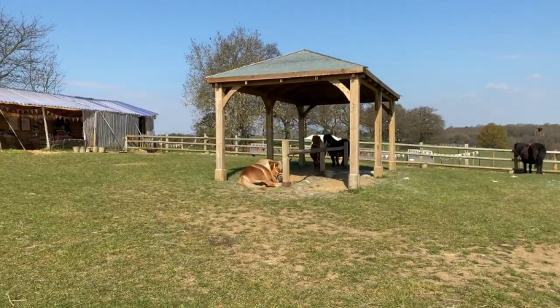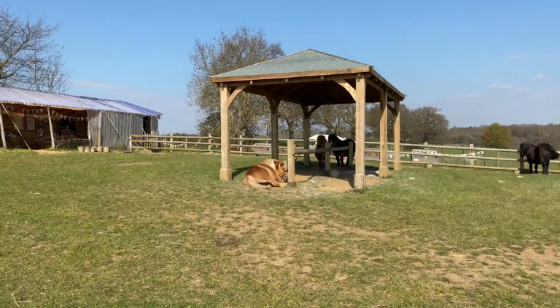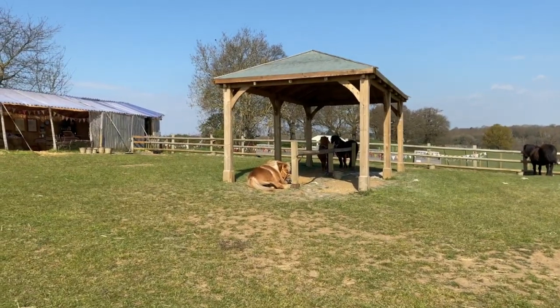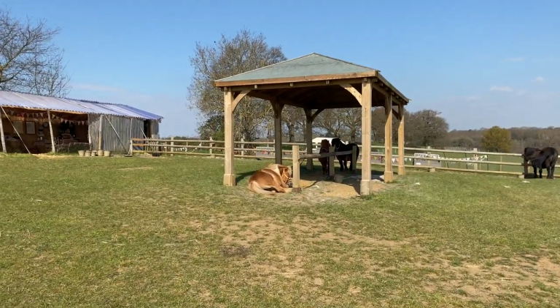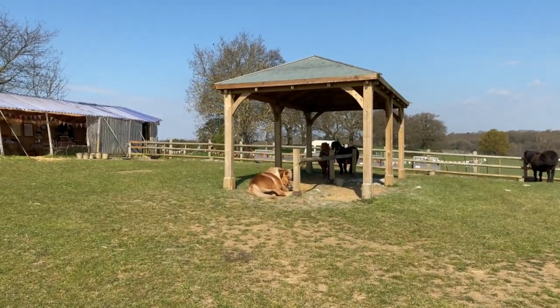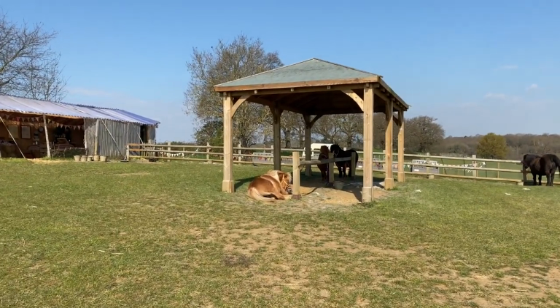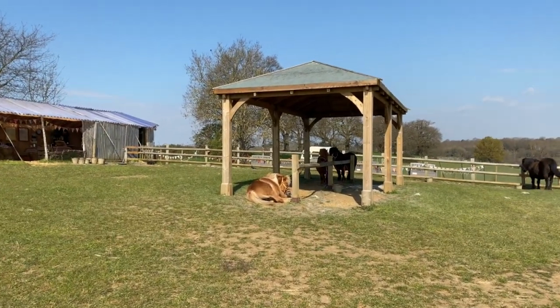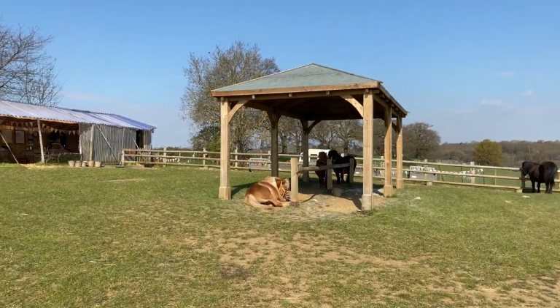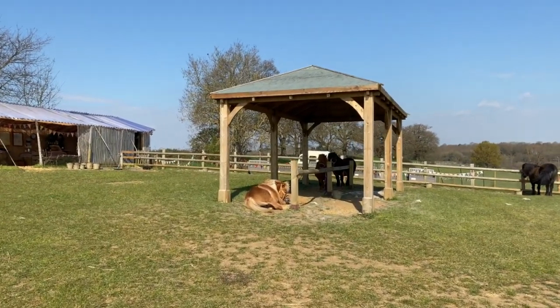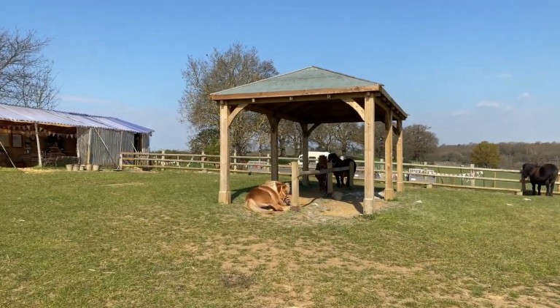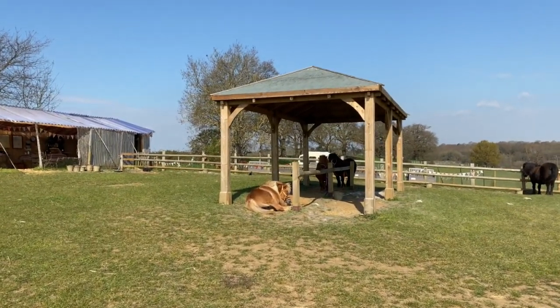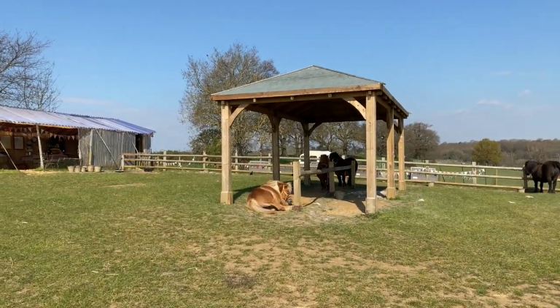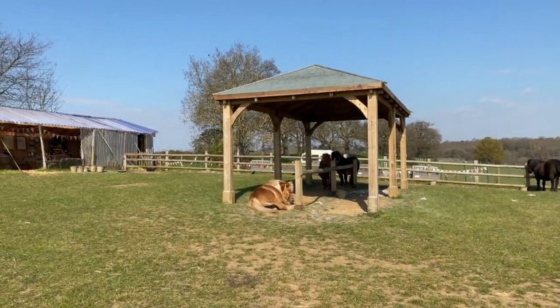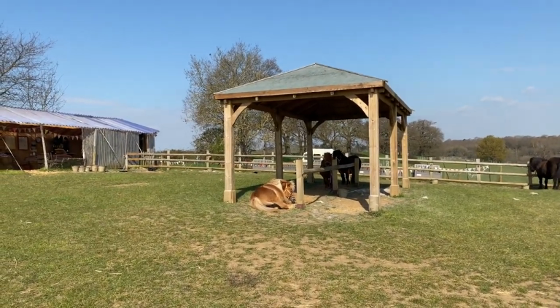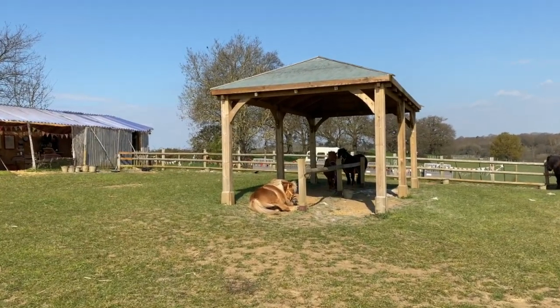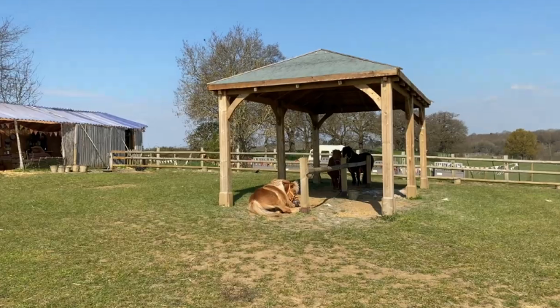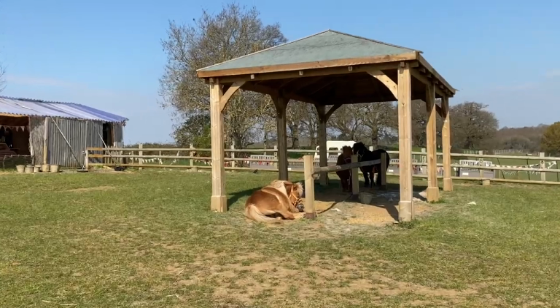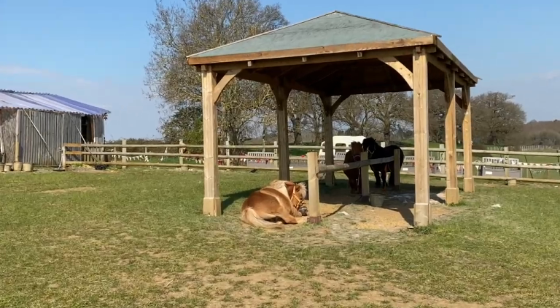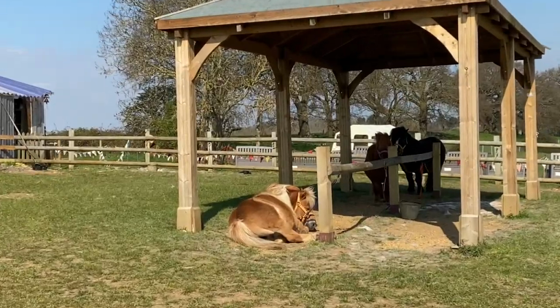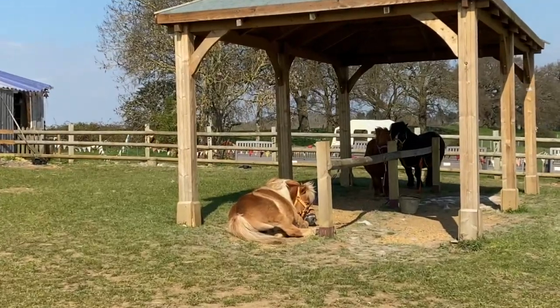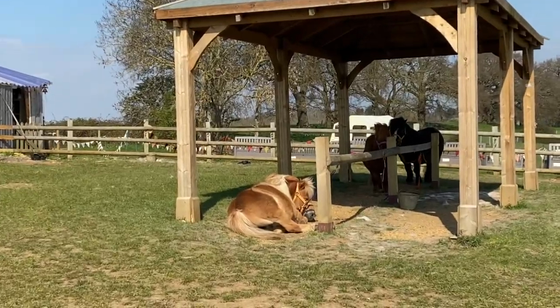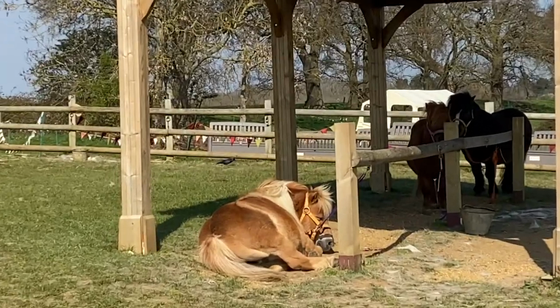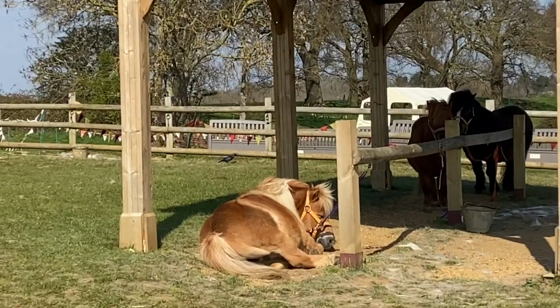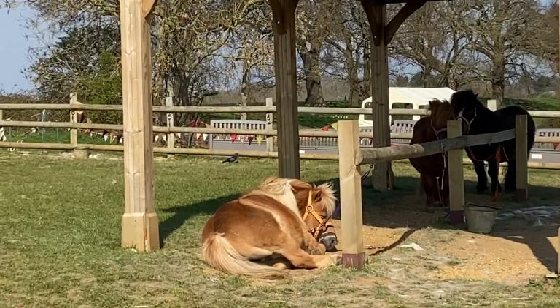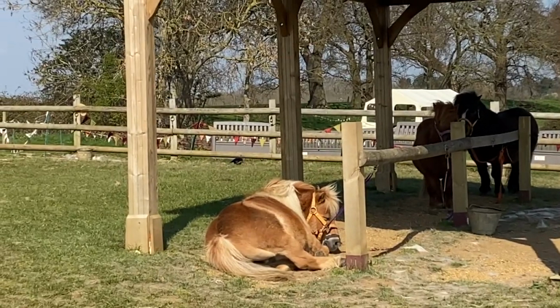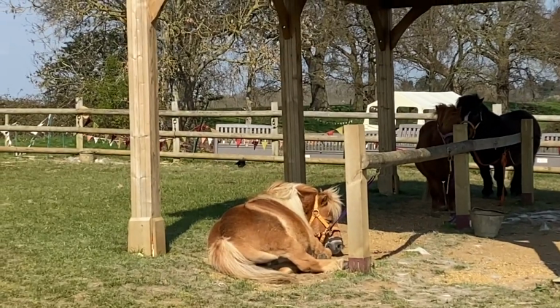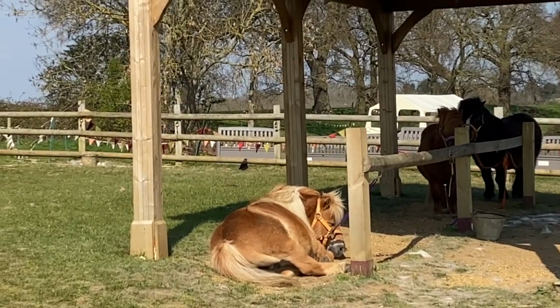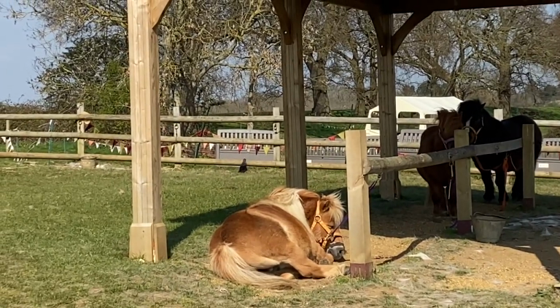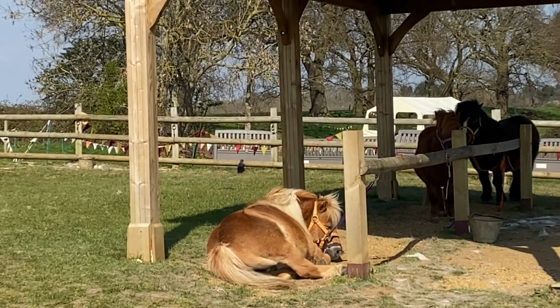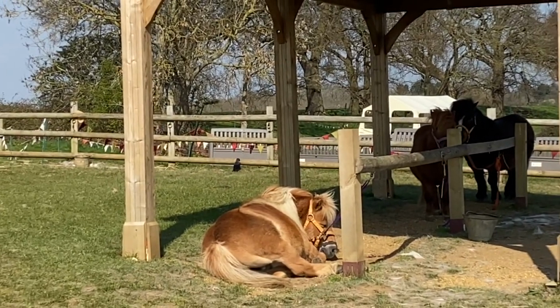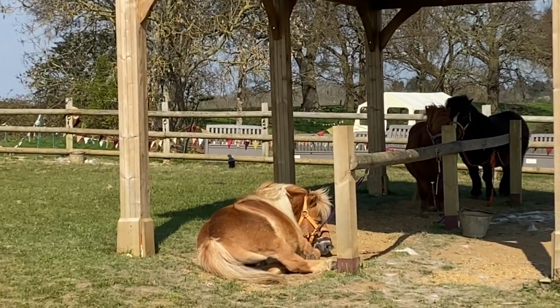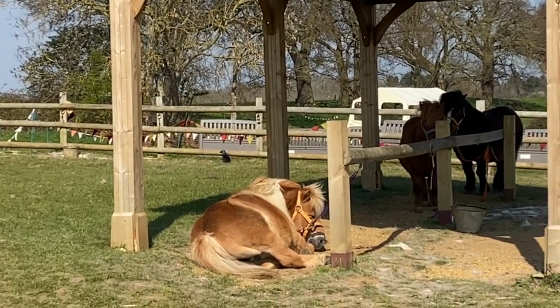You may also notice him lying down a bit more to keep the weight off his feet, and that's another sign.